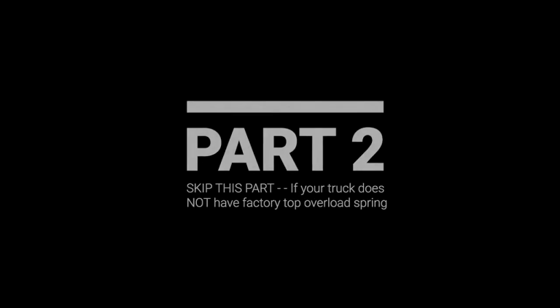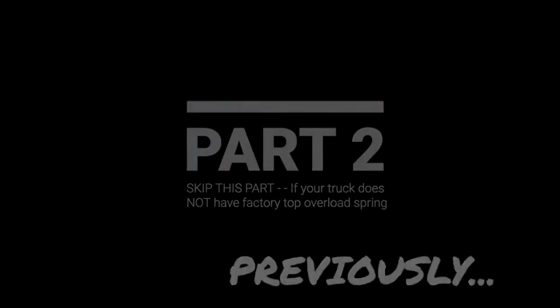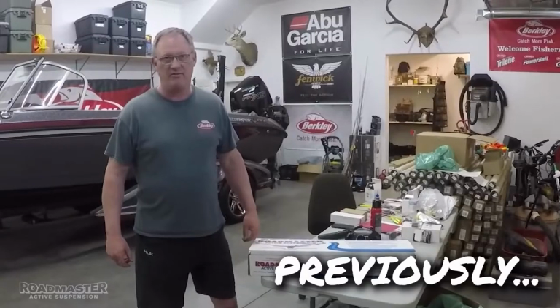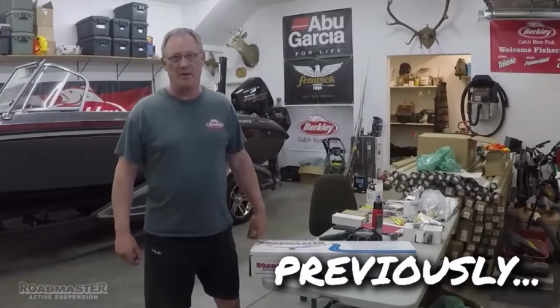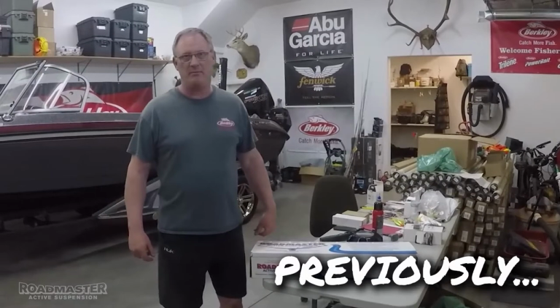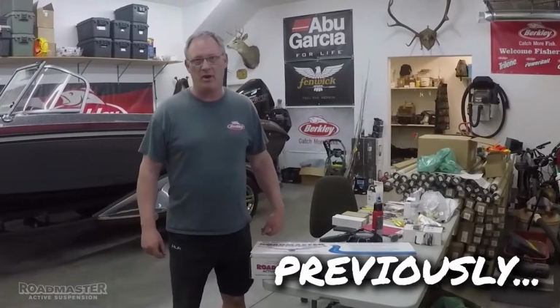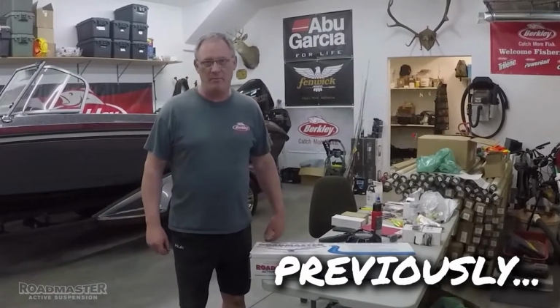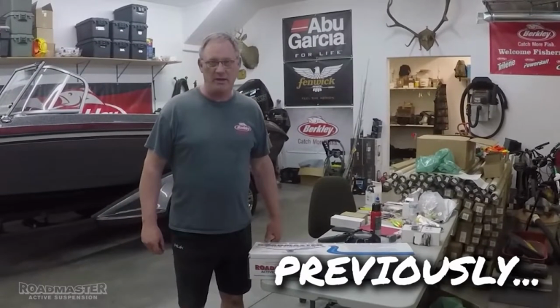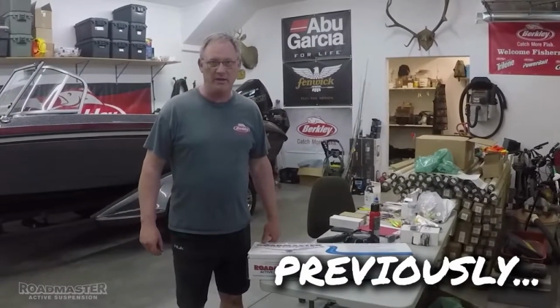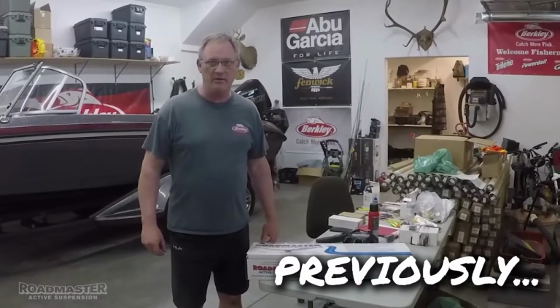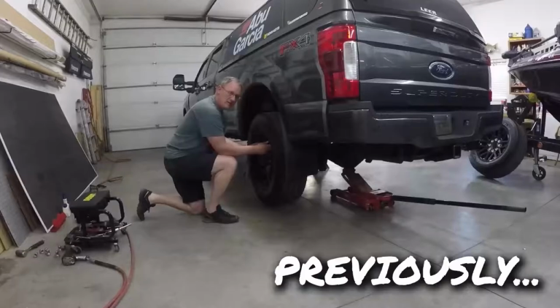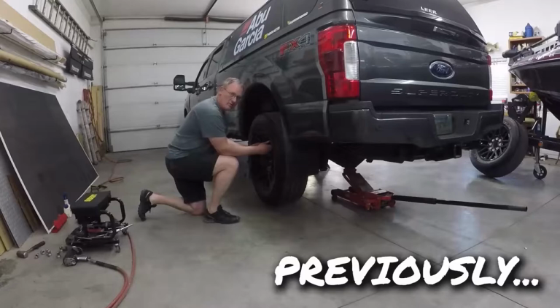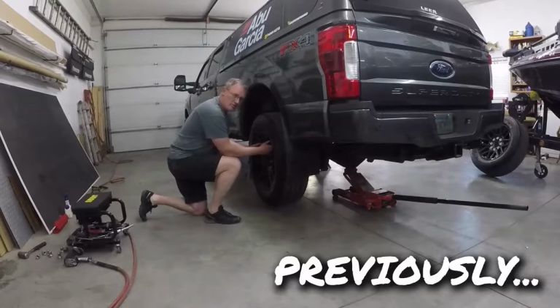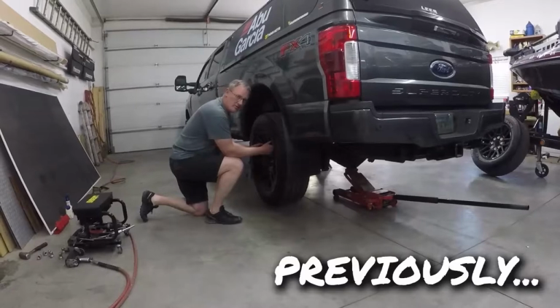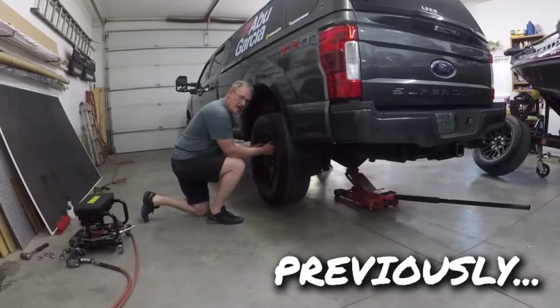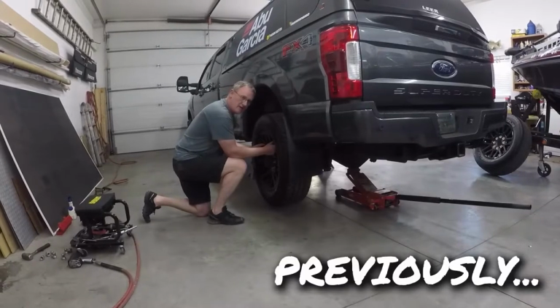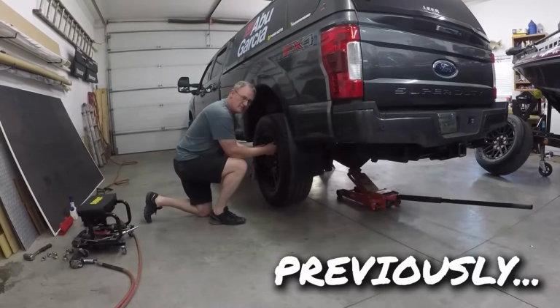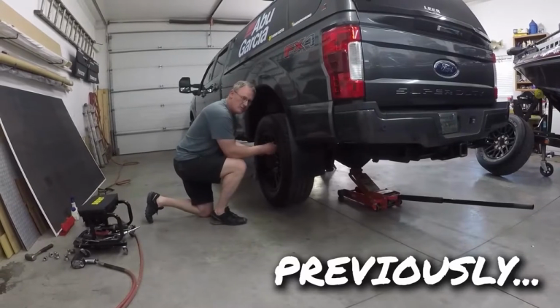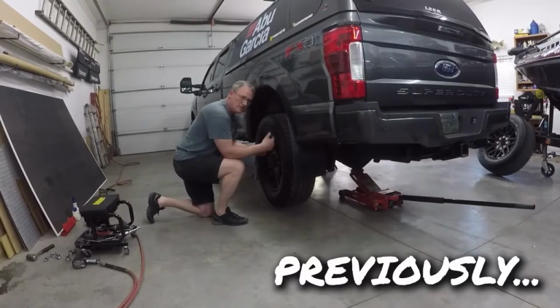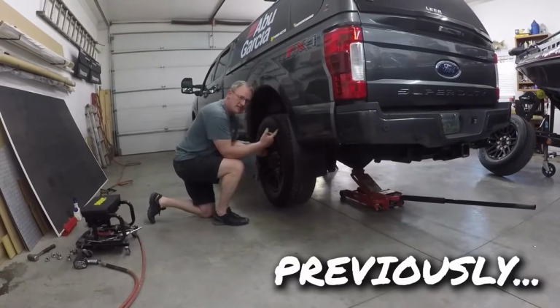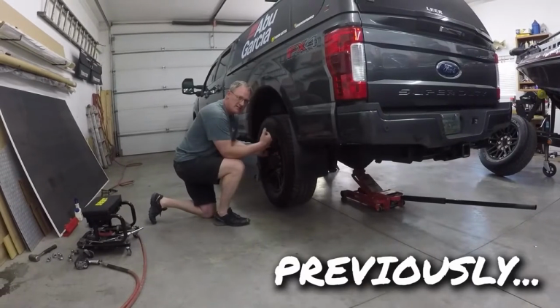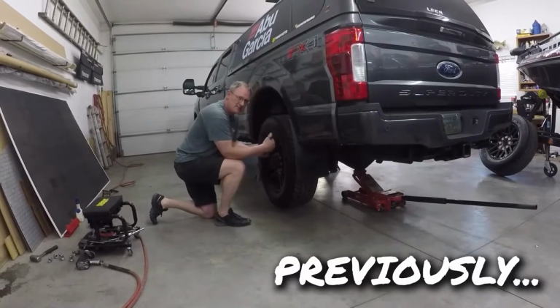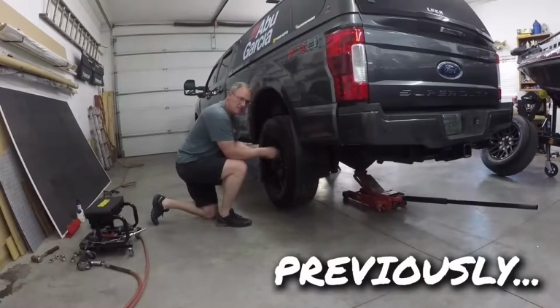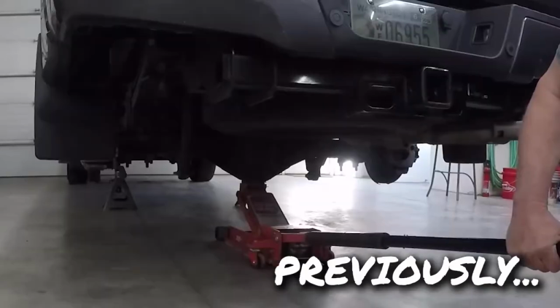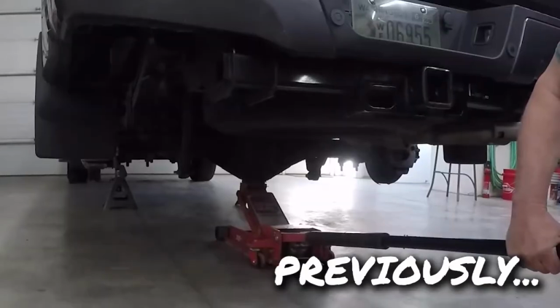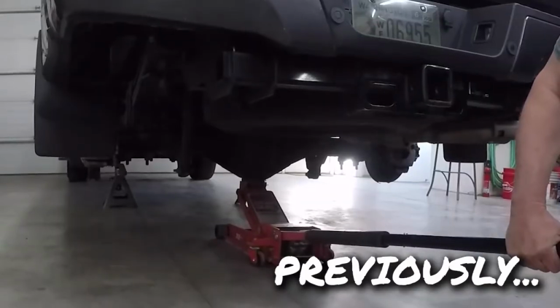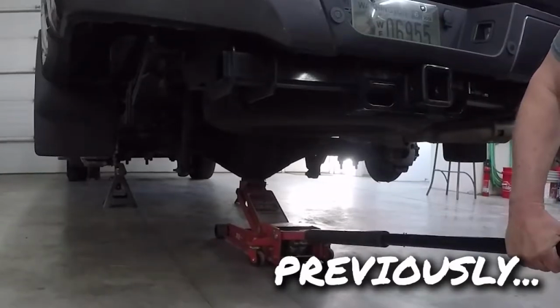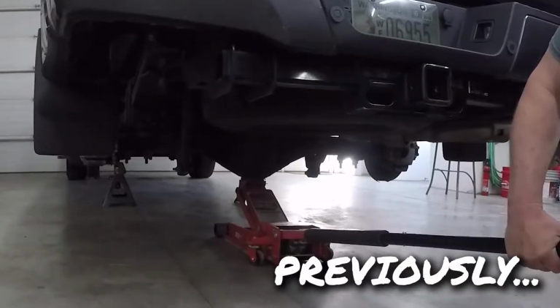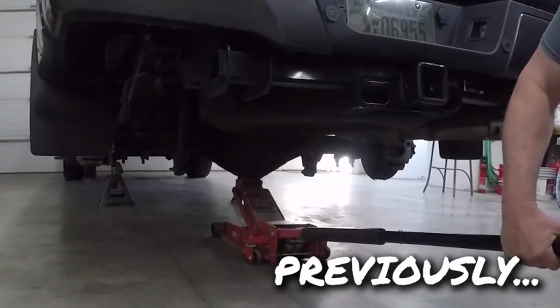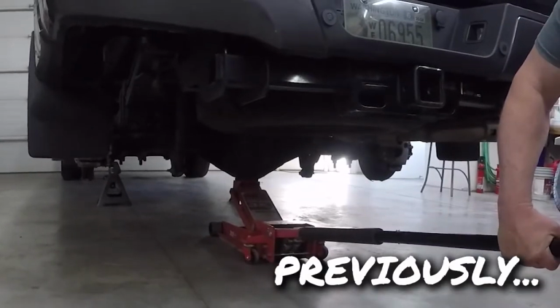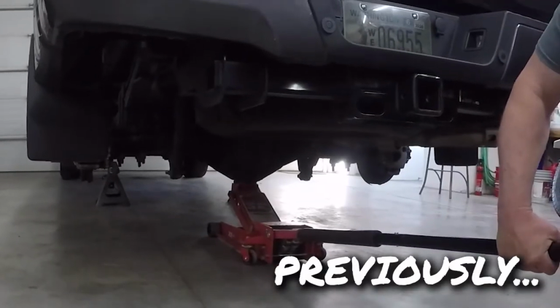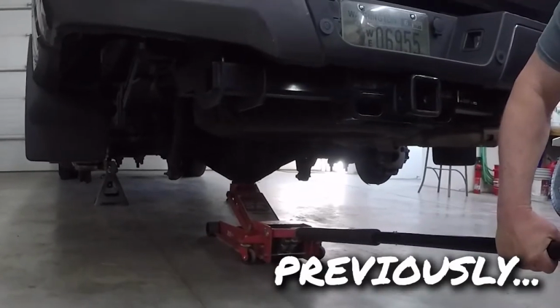Hey everybody, Brian Bell here. Now remove the tires from both sides of the truck. Next we'll lower the jack.